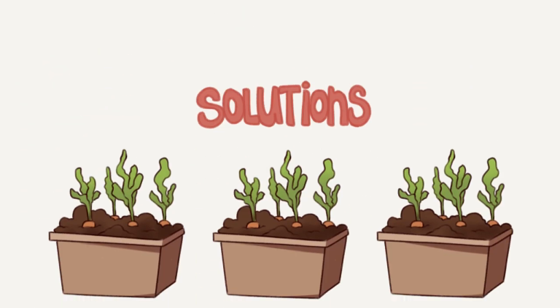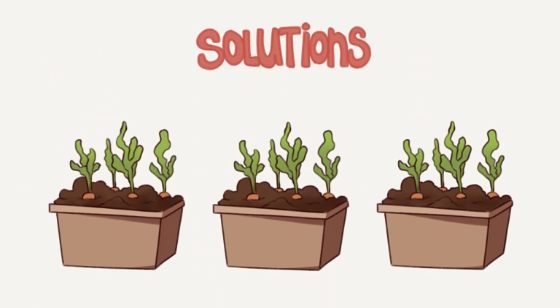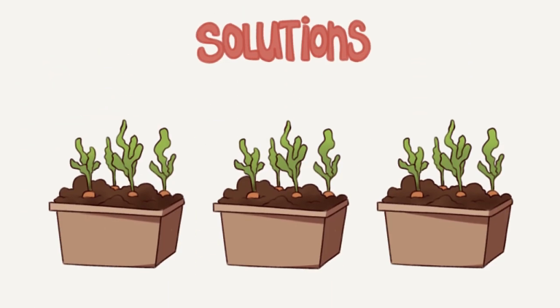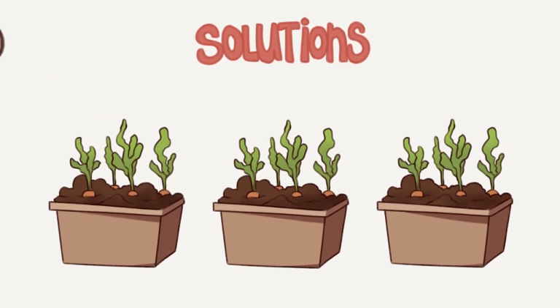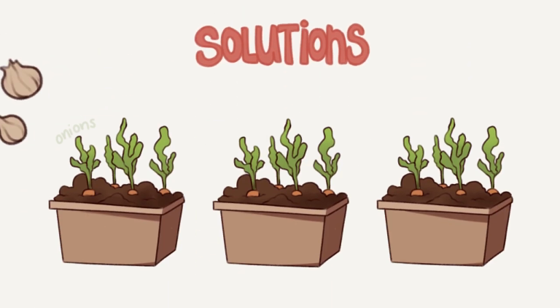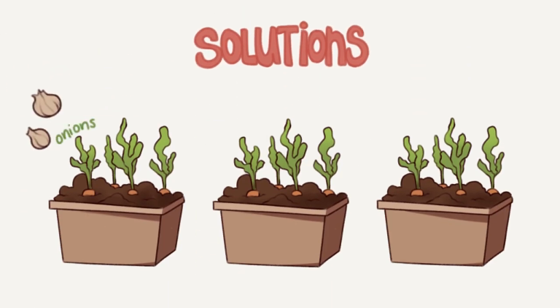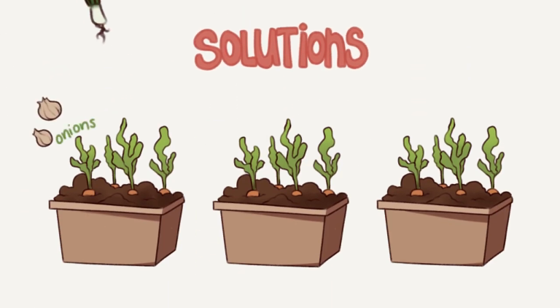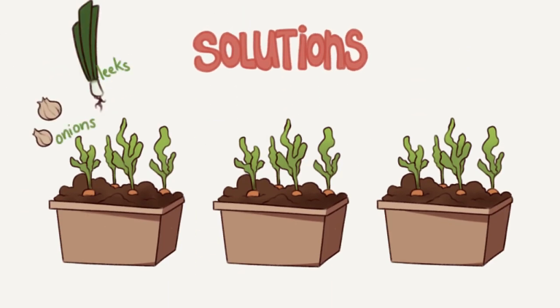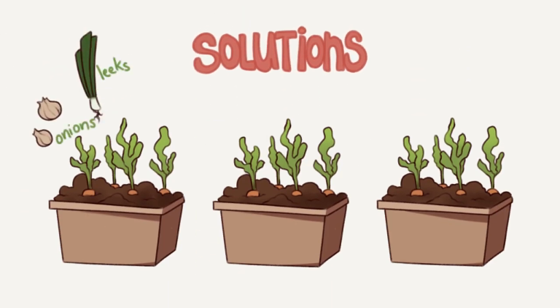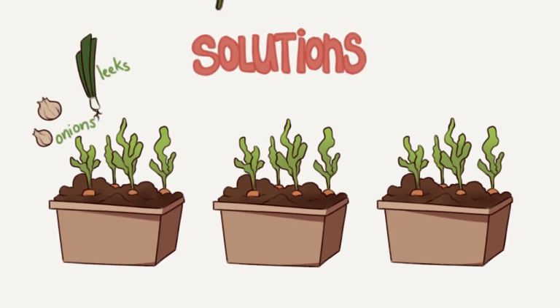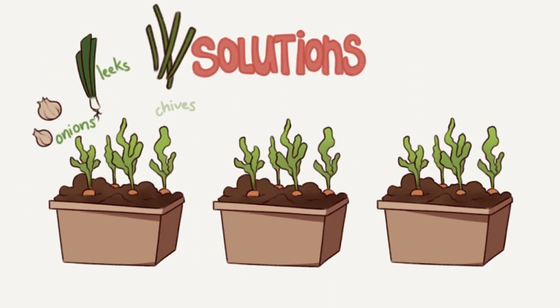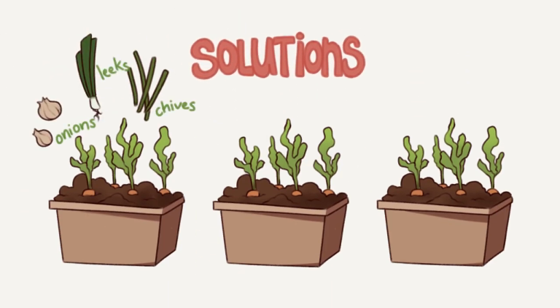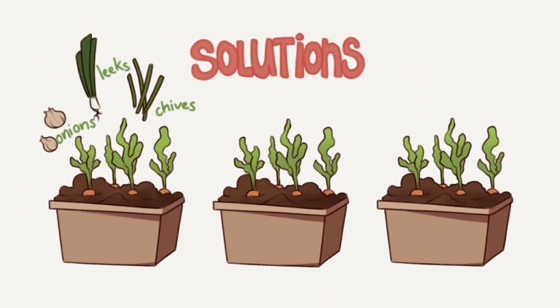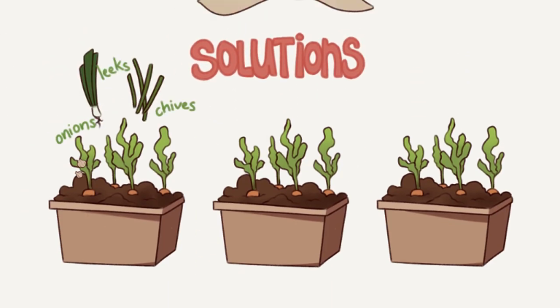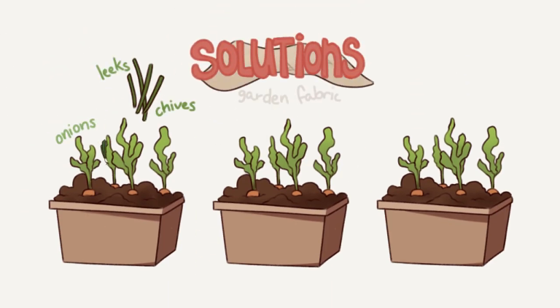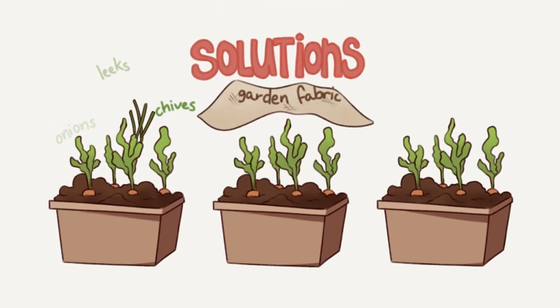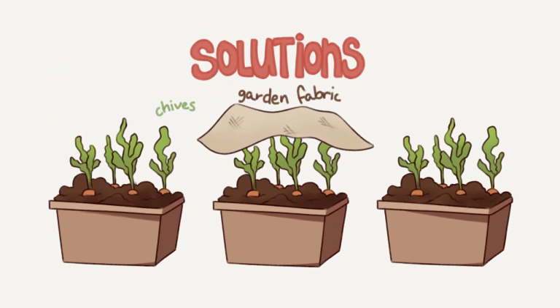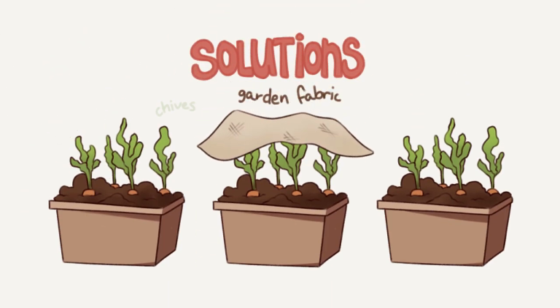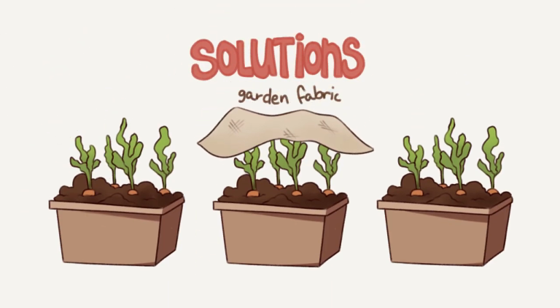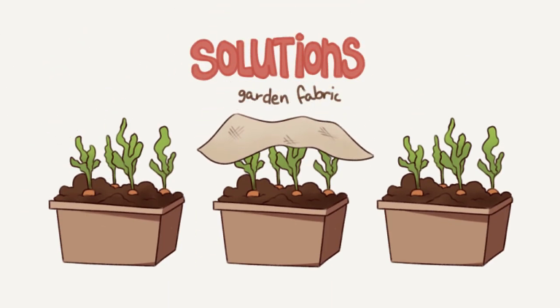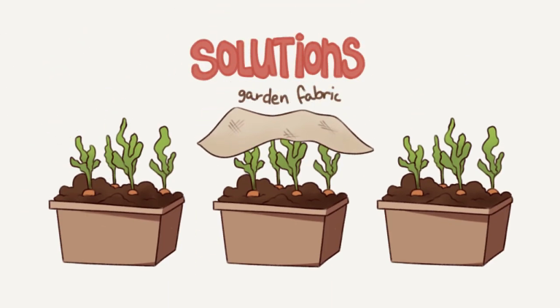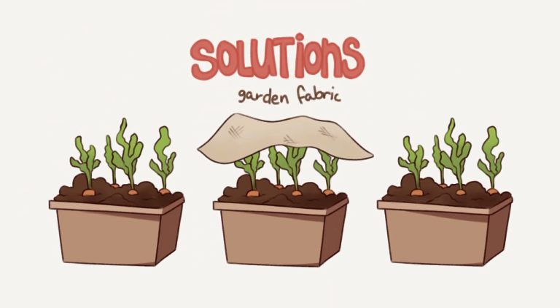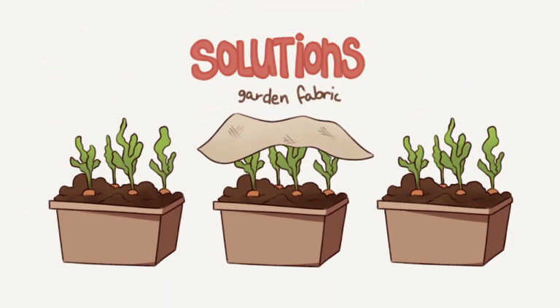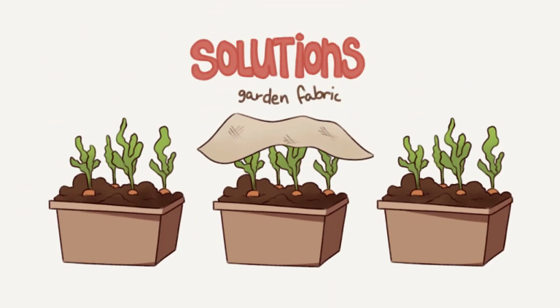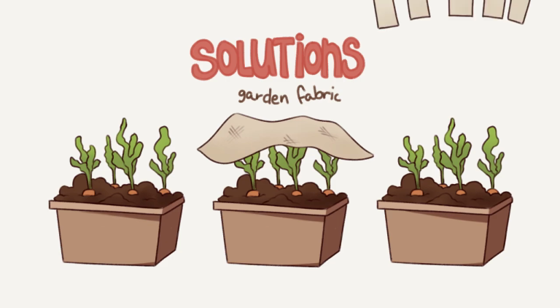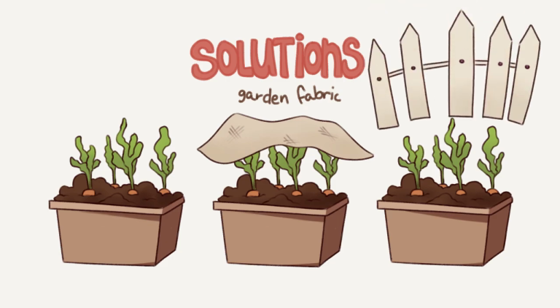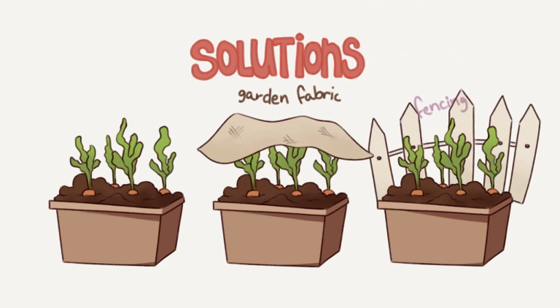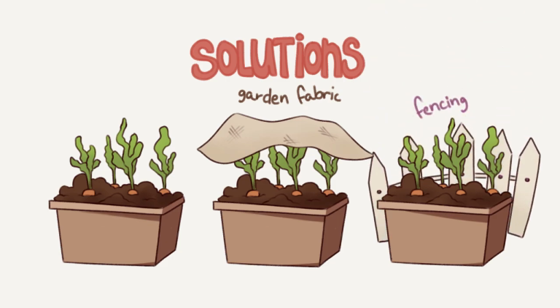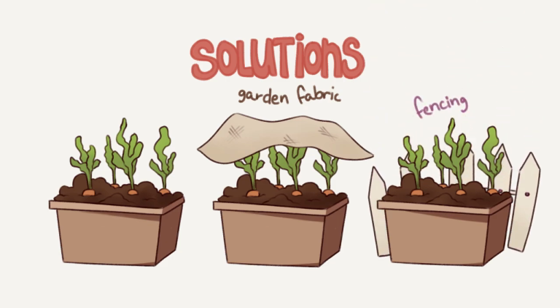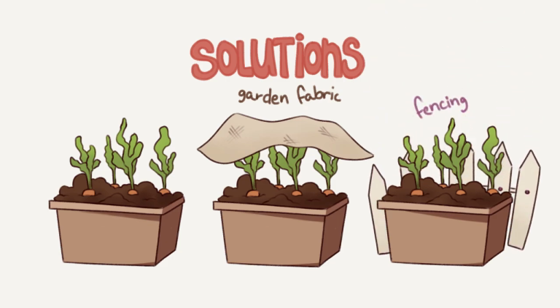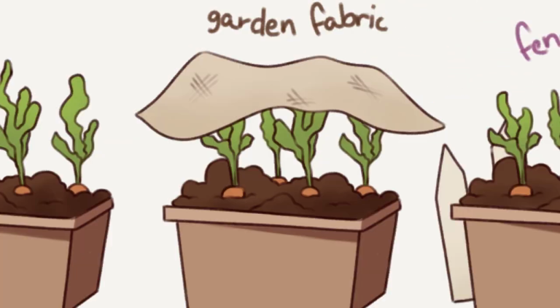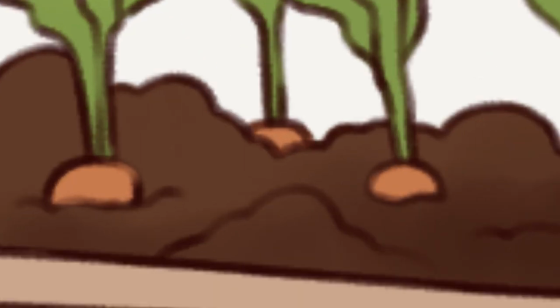Possible ways to get rid of them include onions, leeks, chives, a garden fabric over or fencing around it.